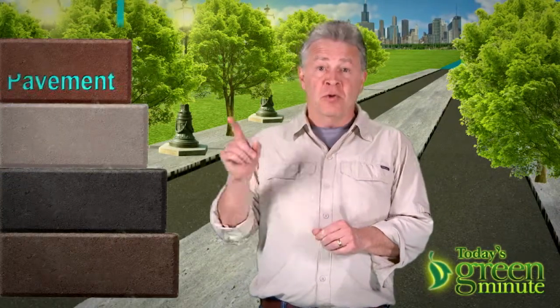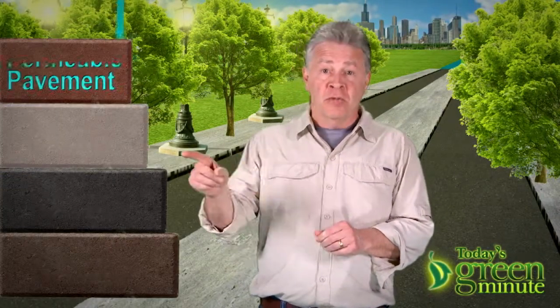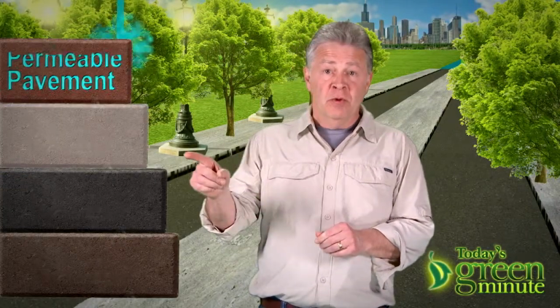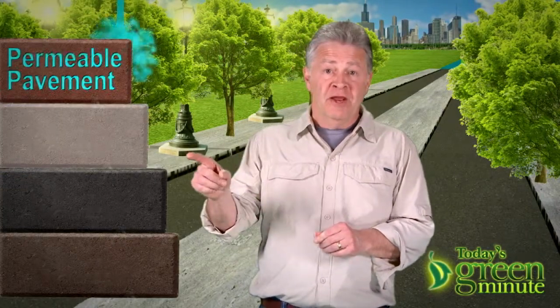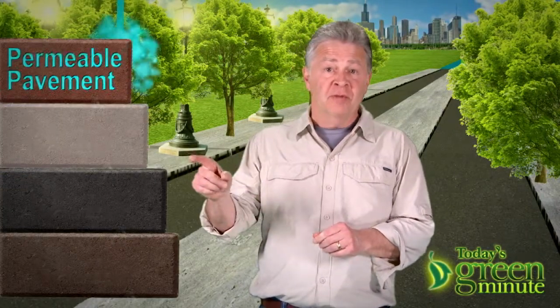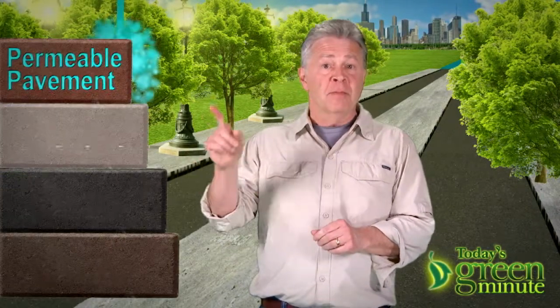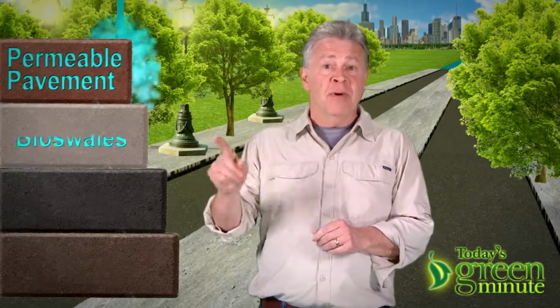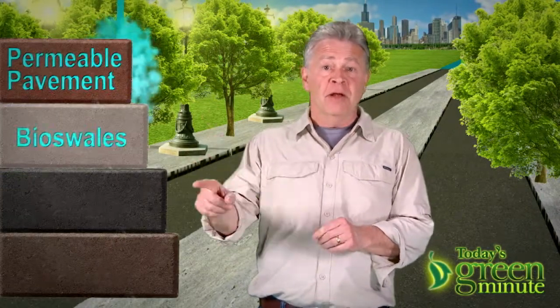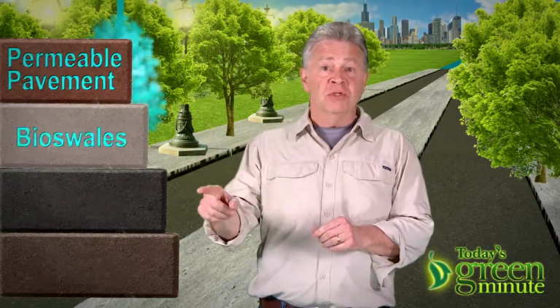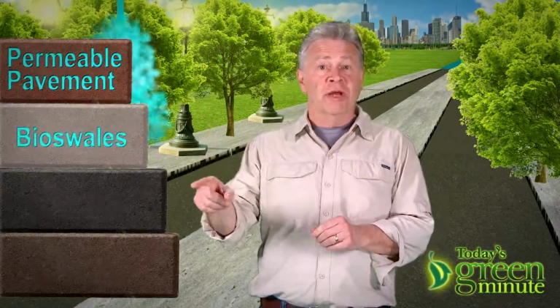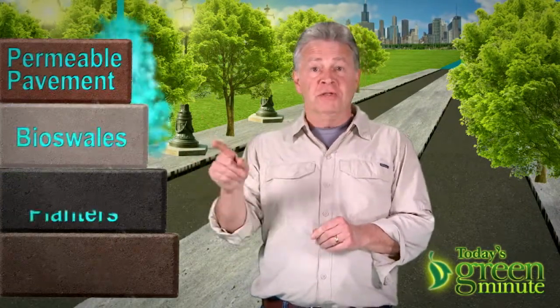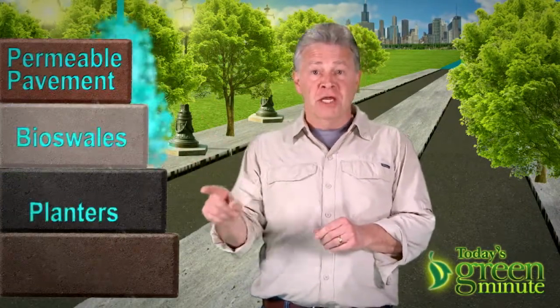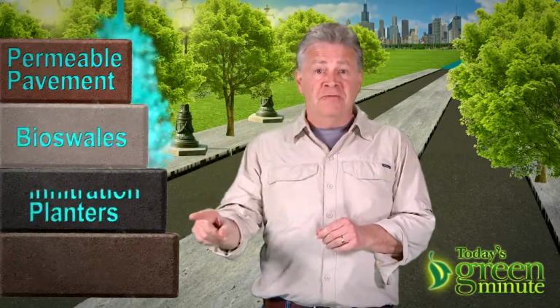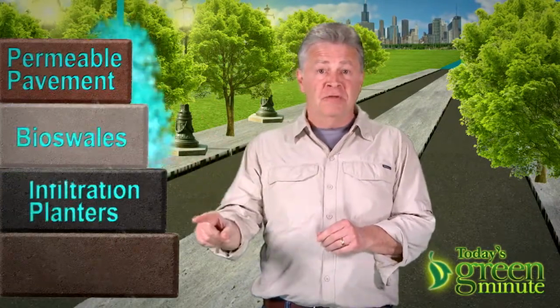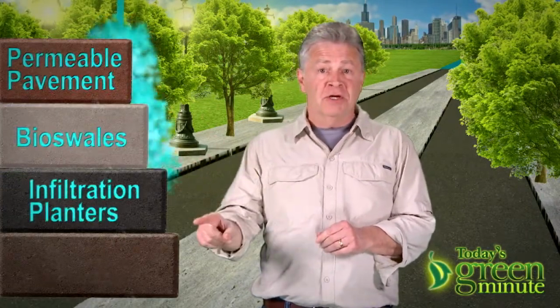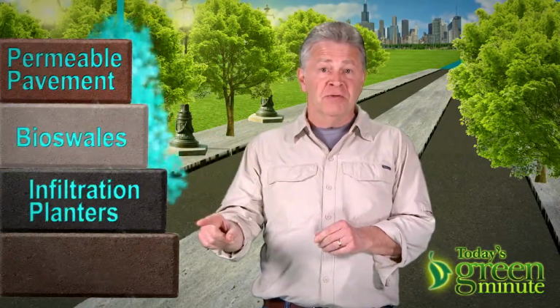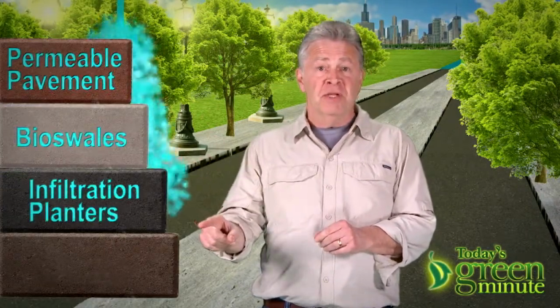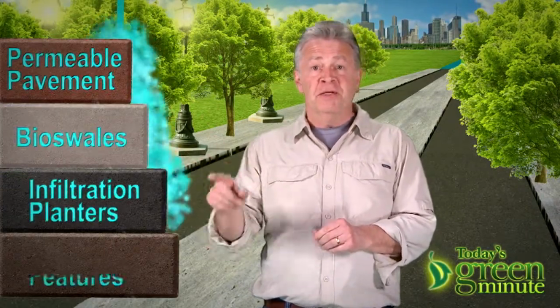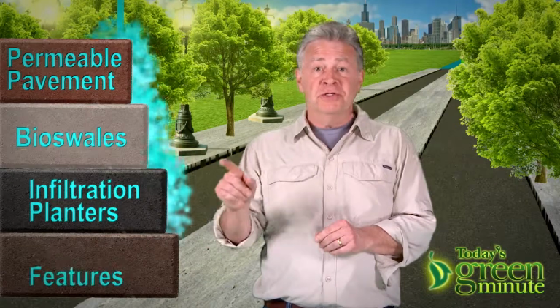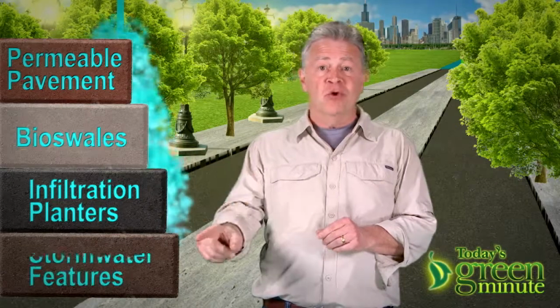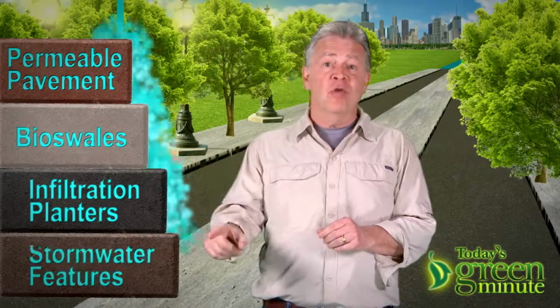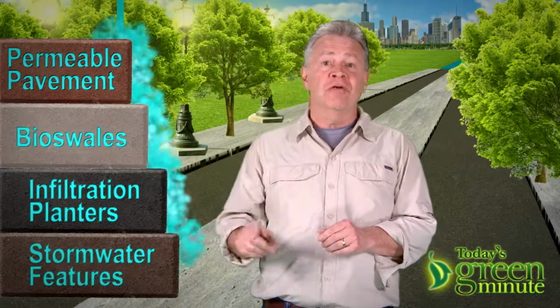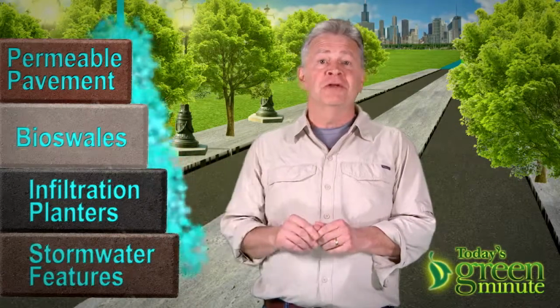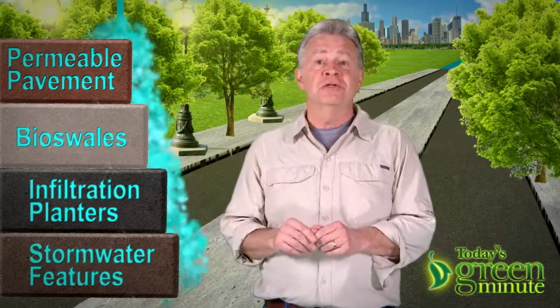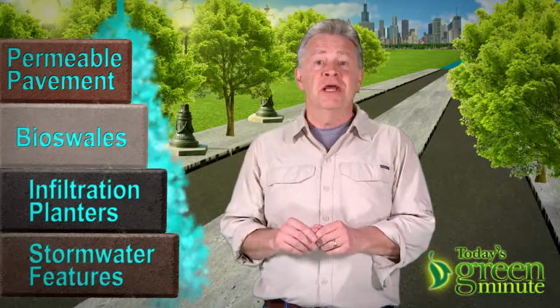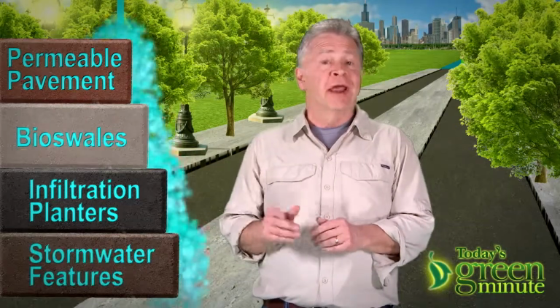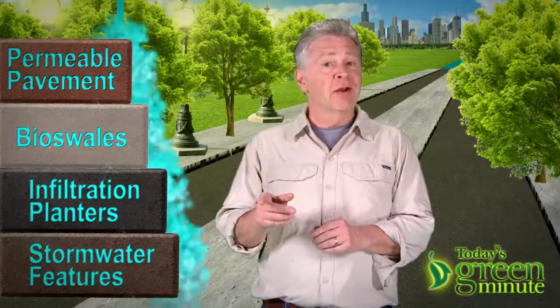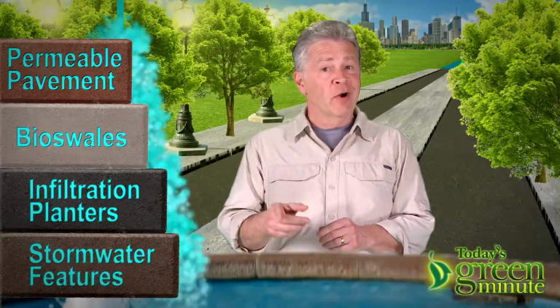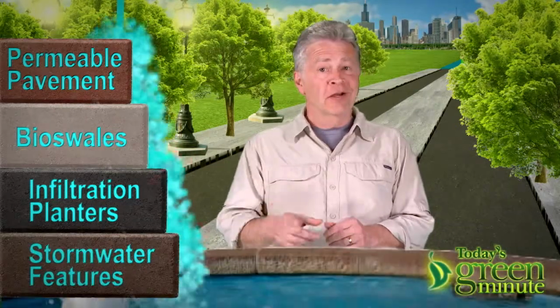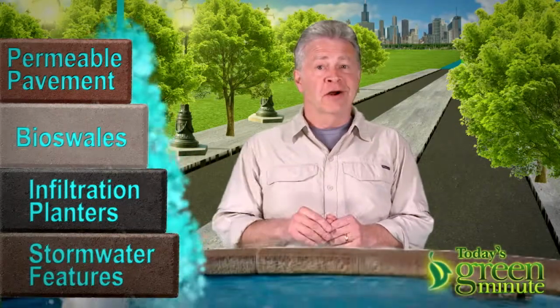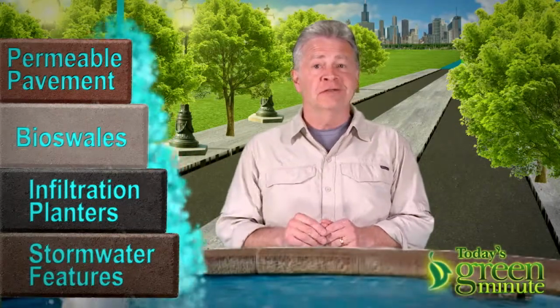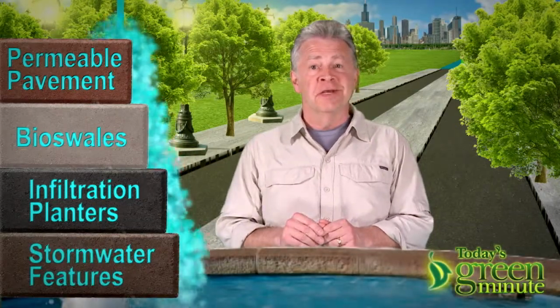To handle rainwater, there's permeable pavement, bioswales, infiltration planters, stormwater features, and rain gardens.